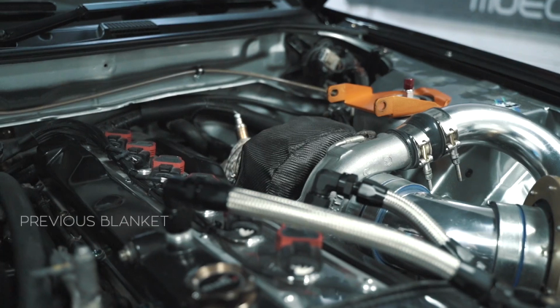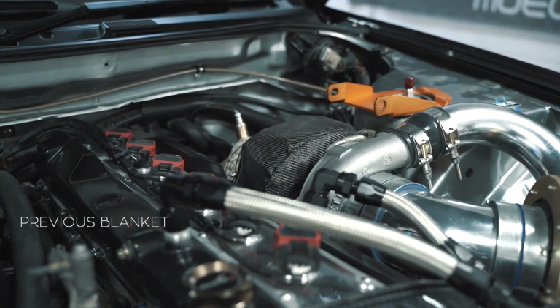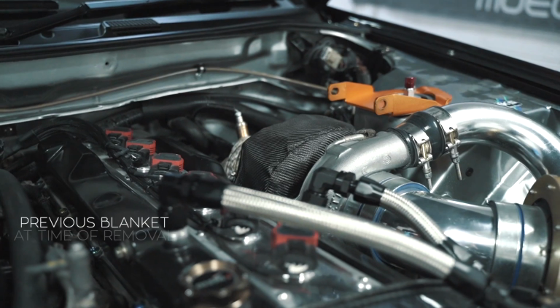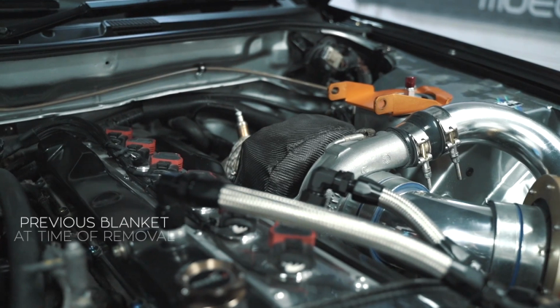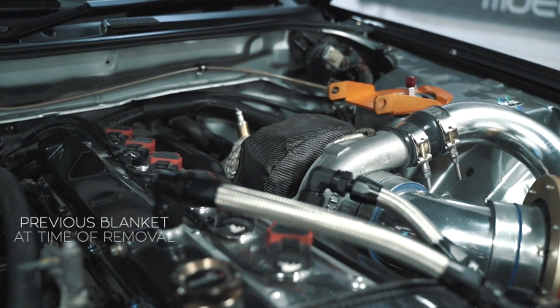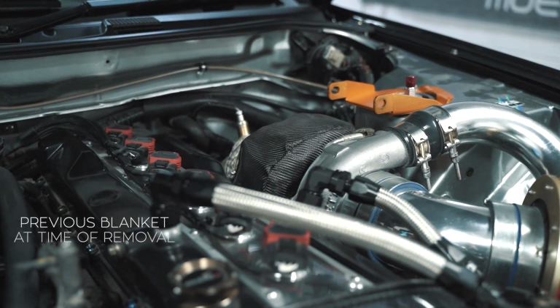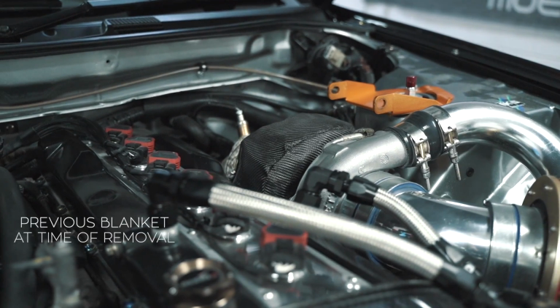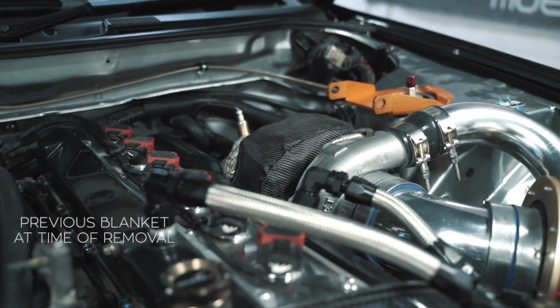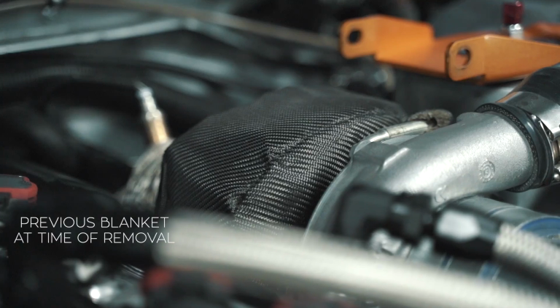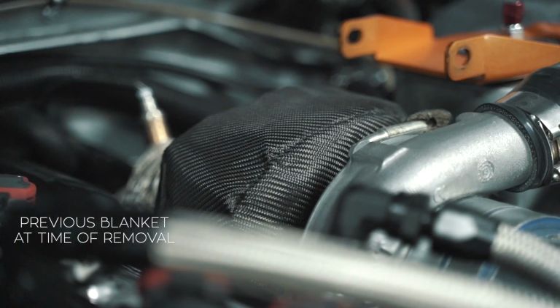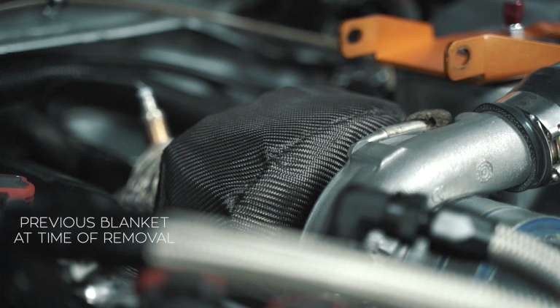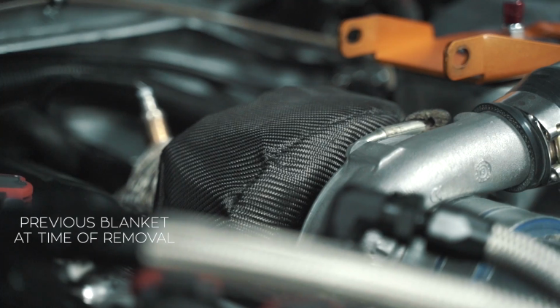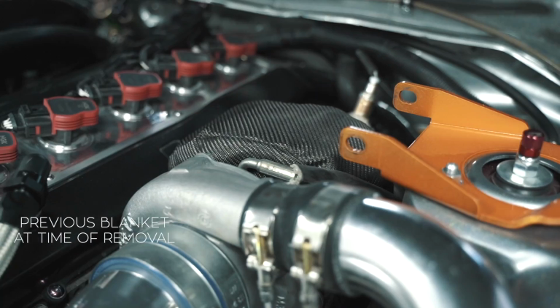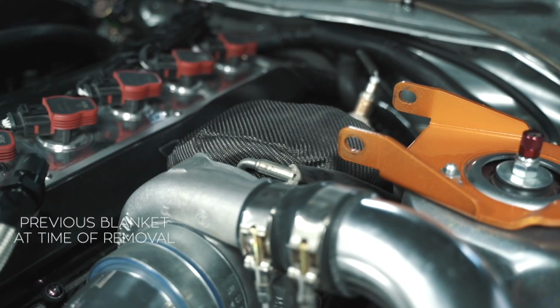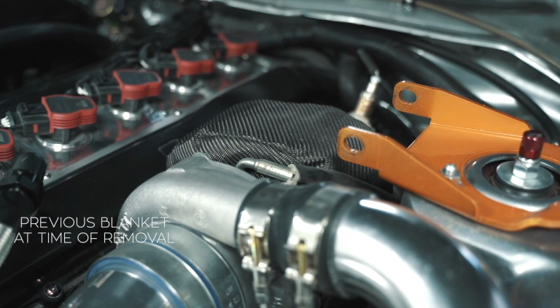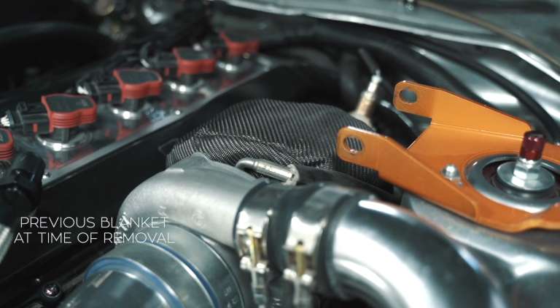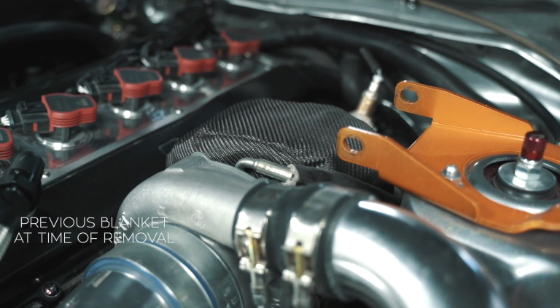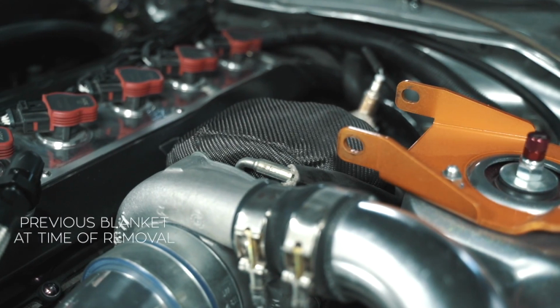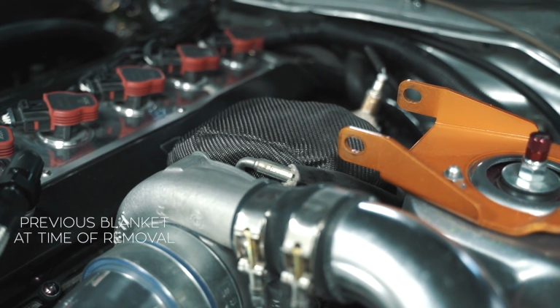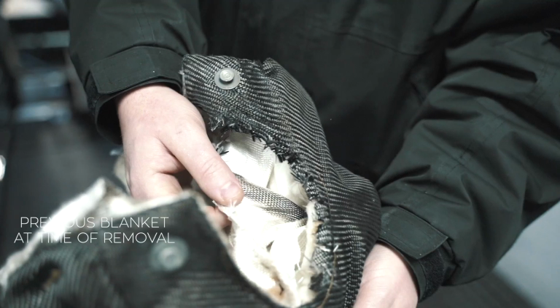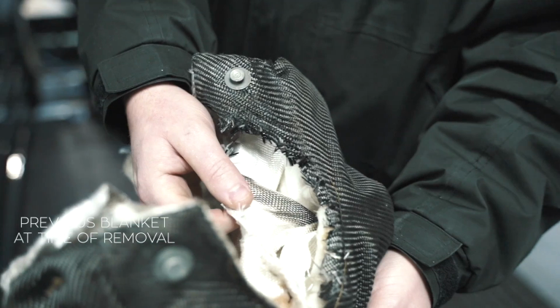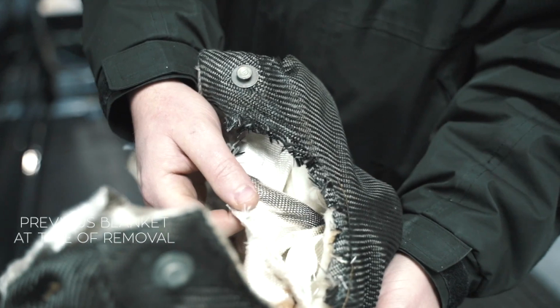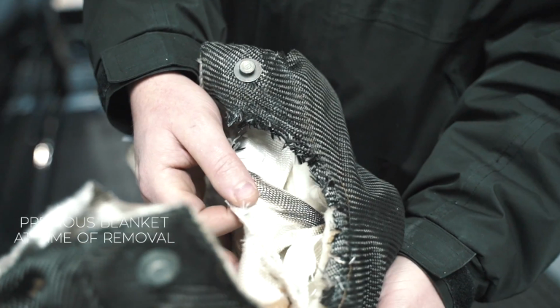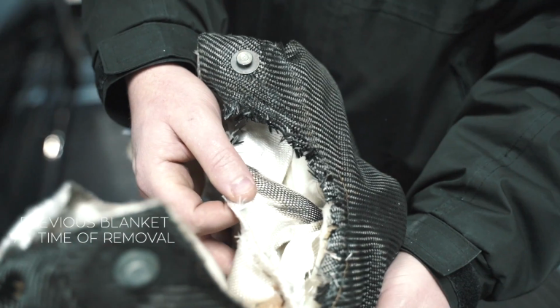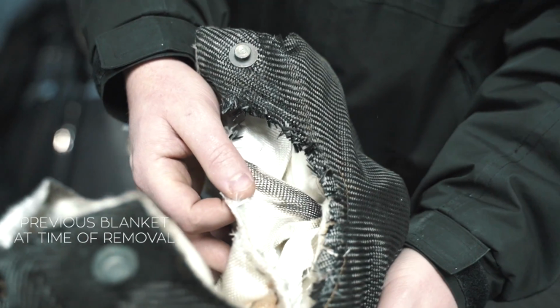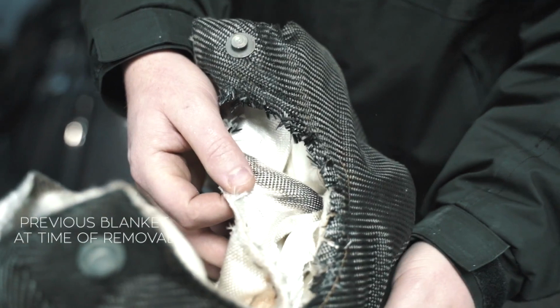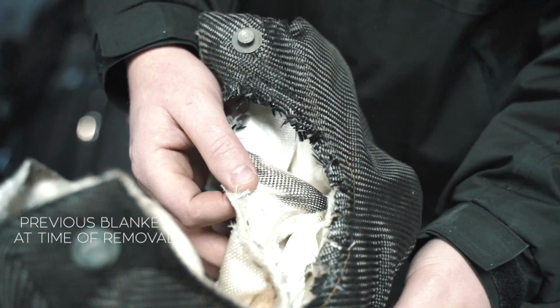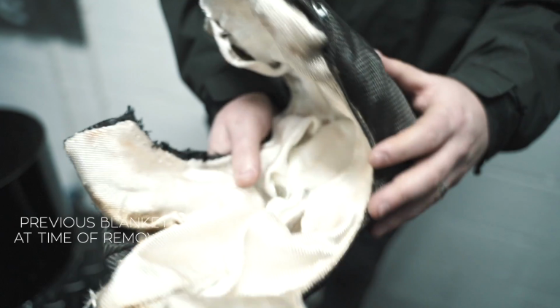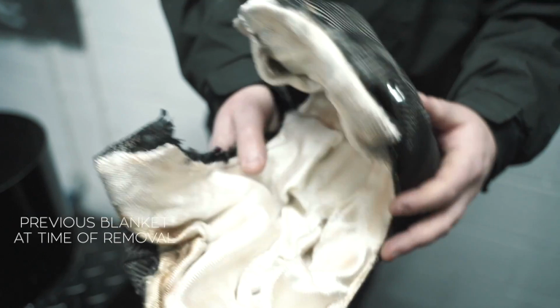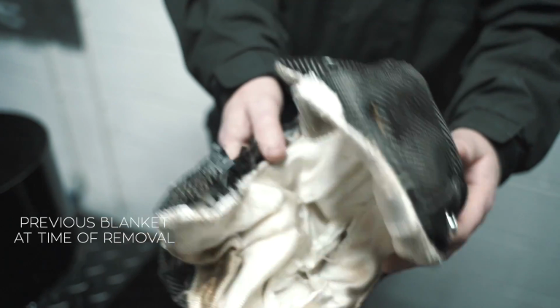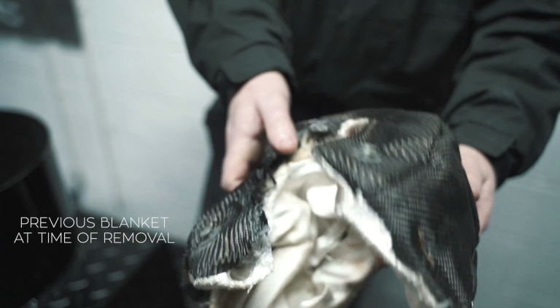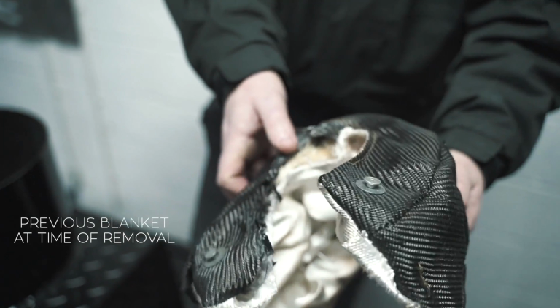The owner of this GTR, Elliot, was suffering with heat issues with the turbo sitting close to his wastegate, causing potential failure.